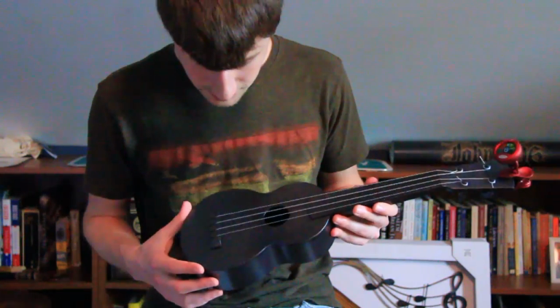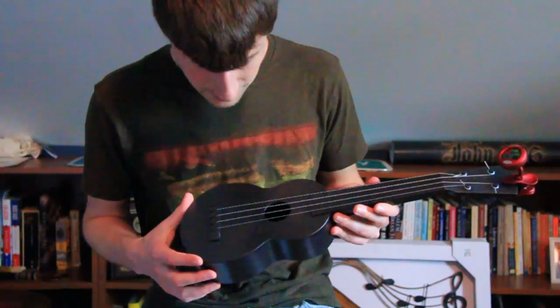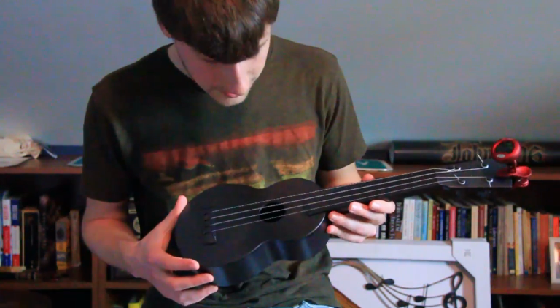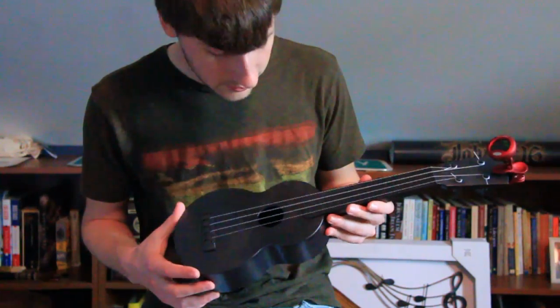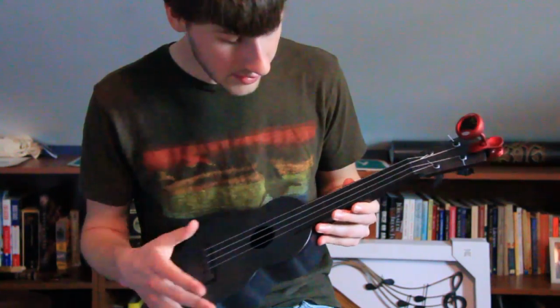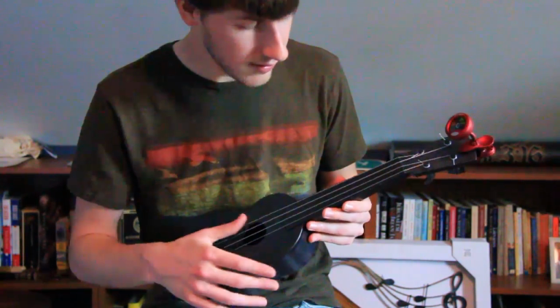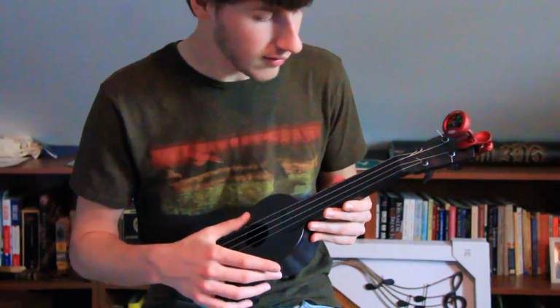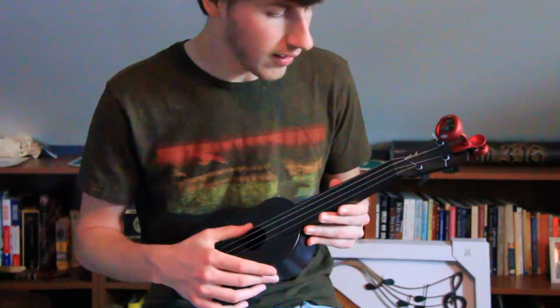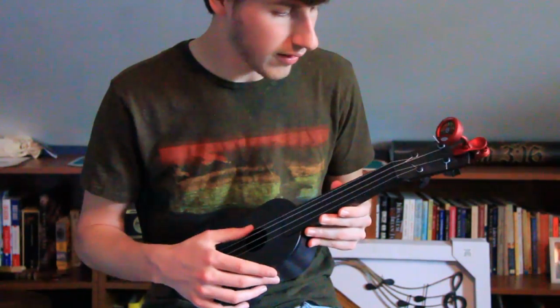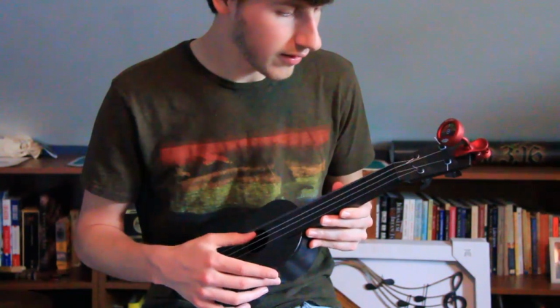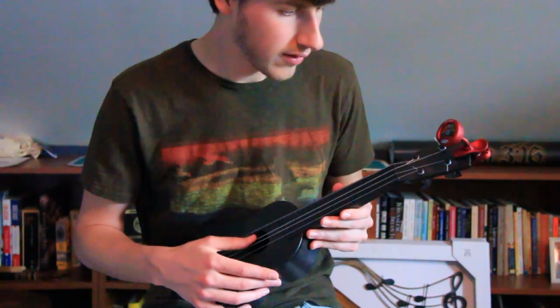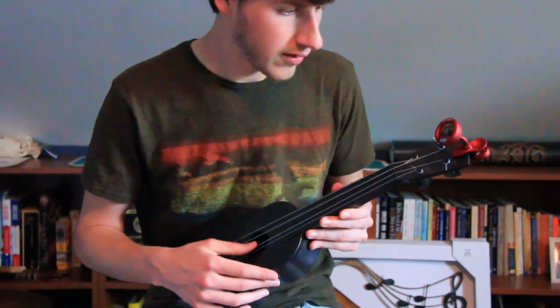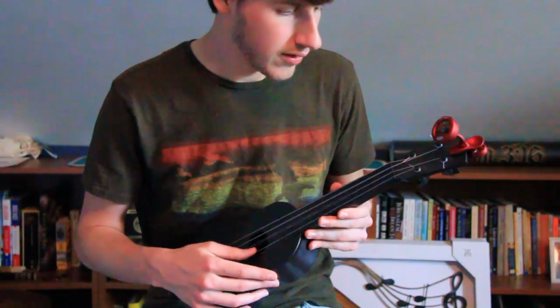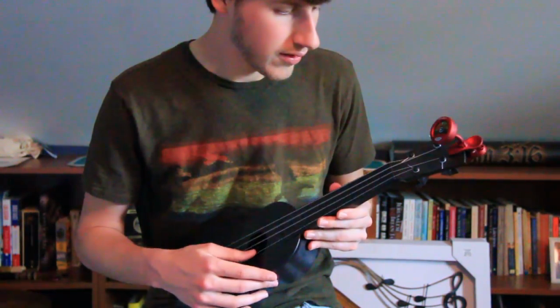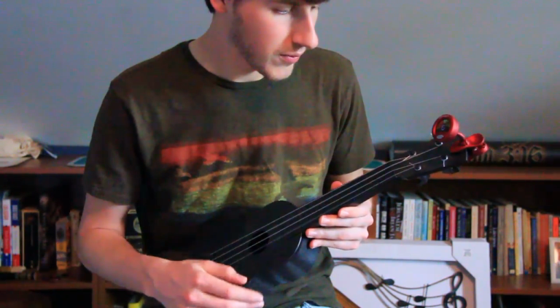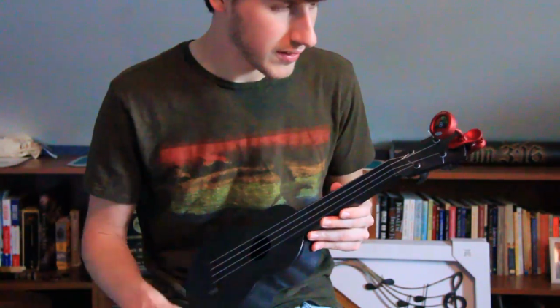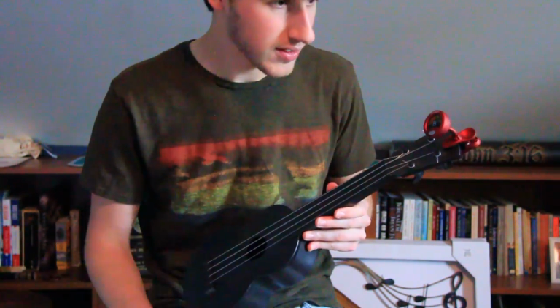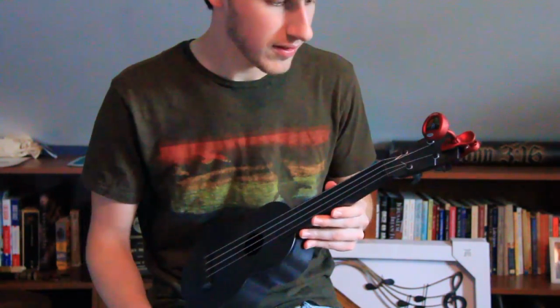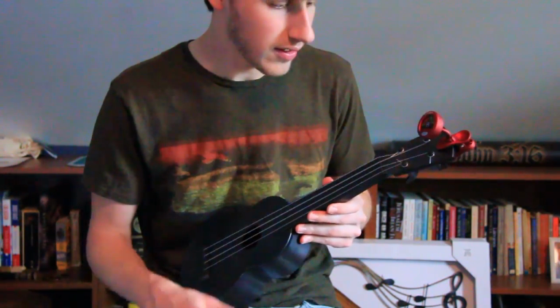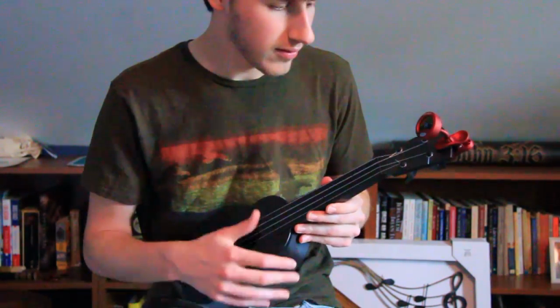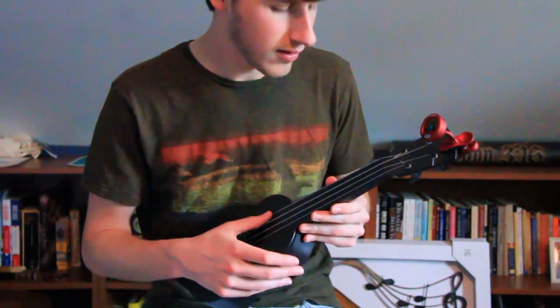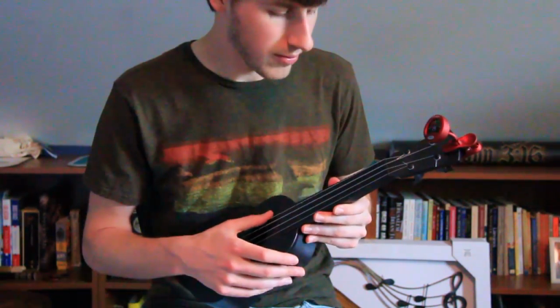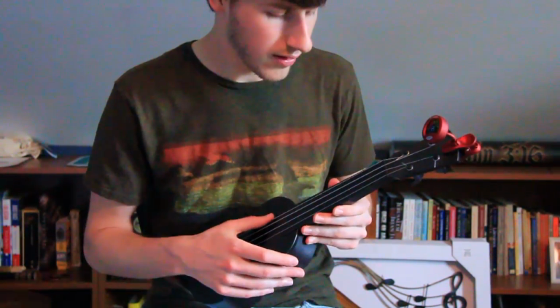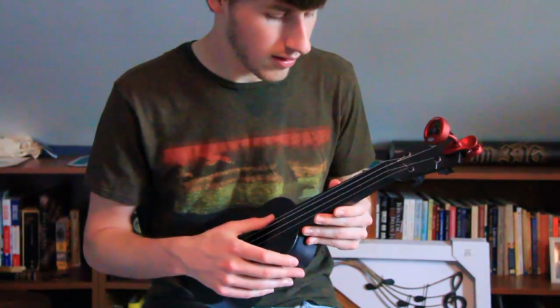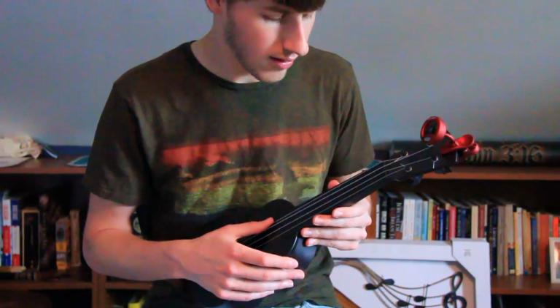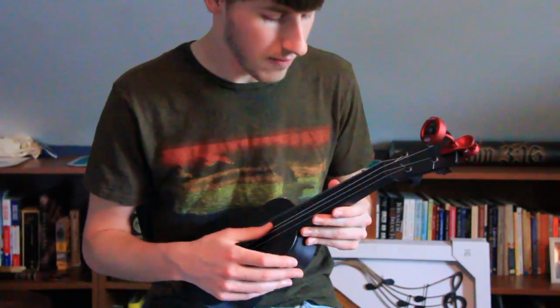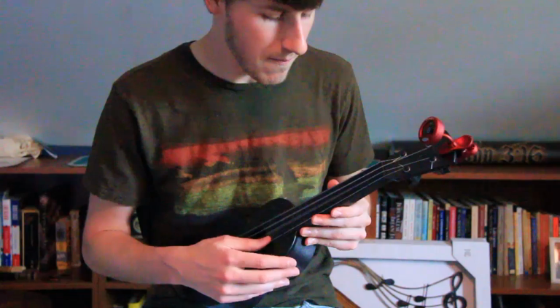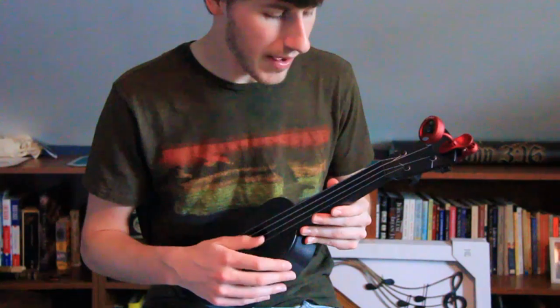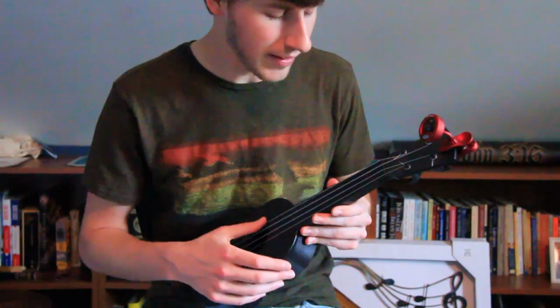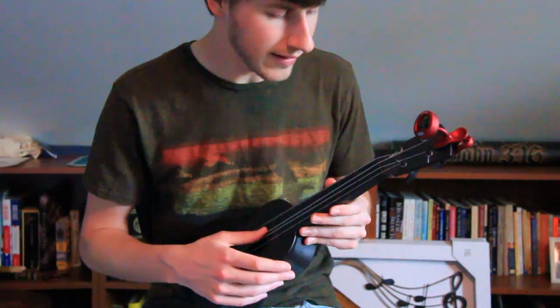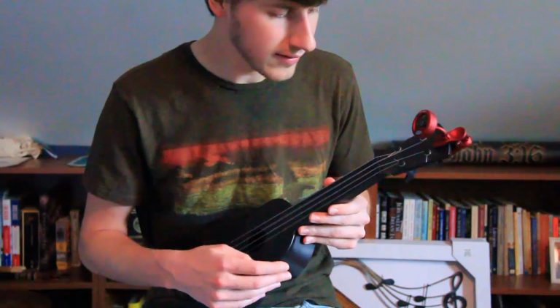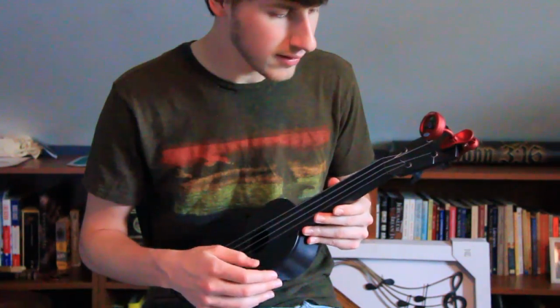They said when they shipped these out that they put the bio-nylon strings on.